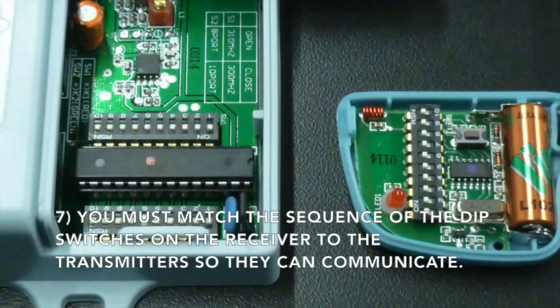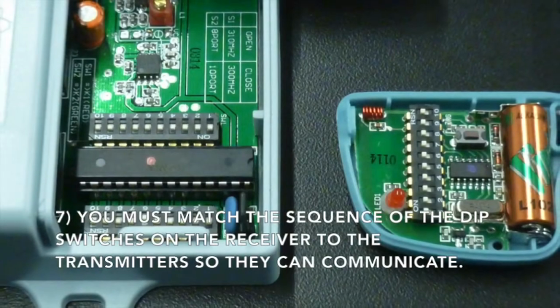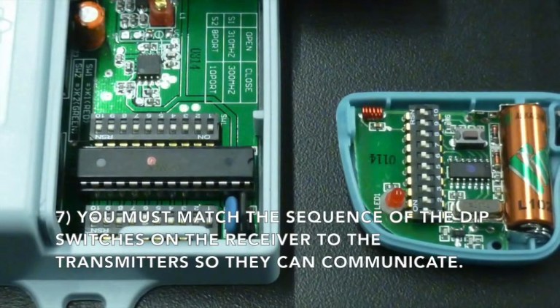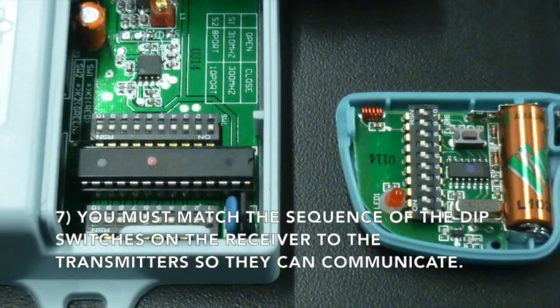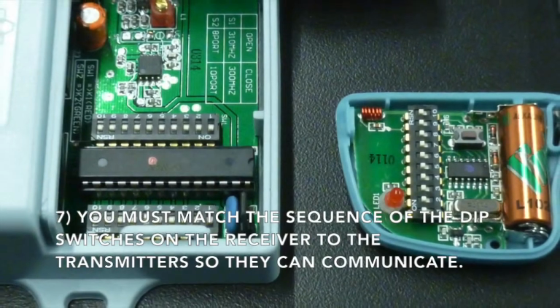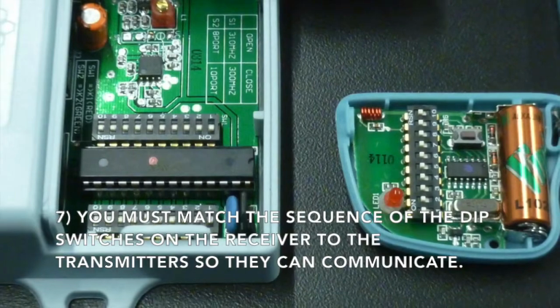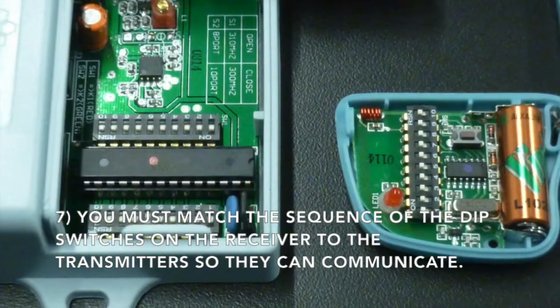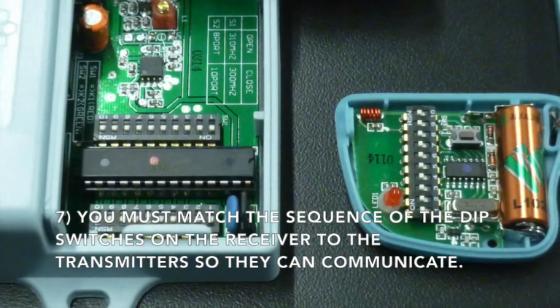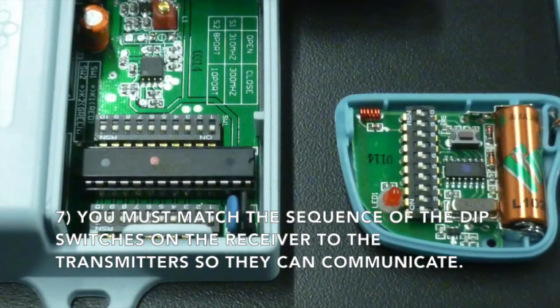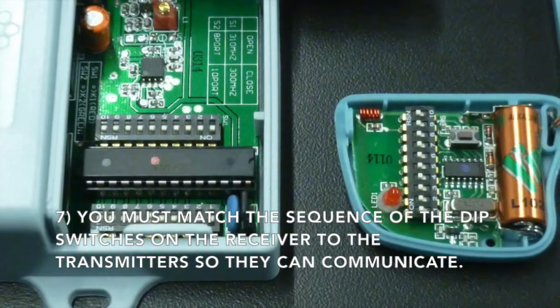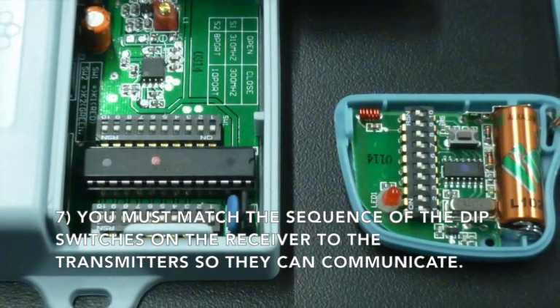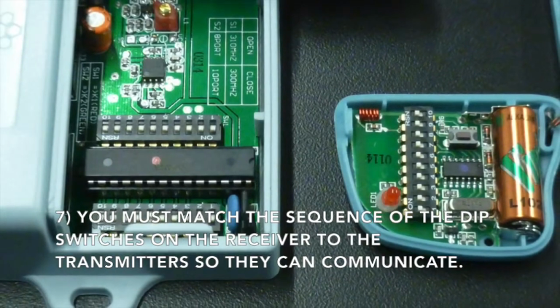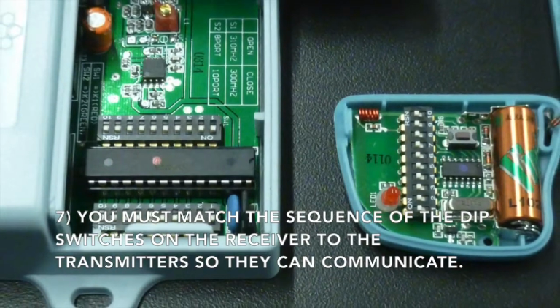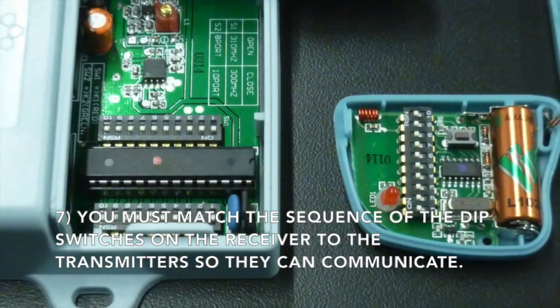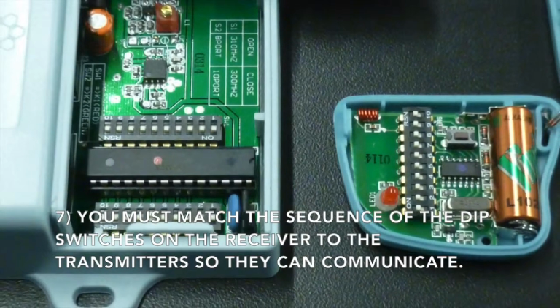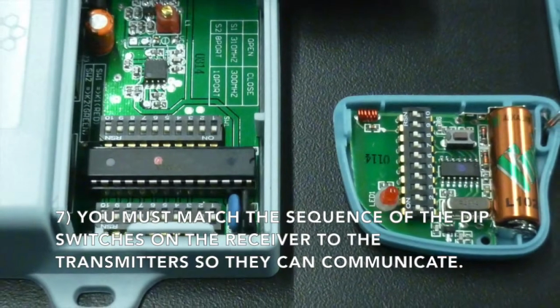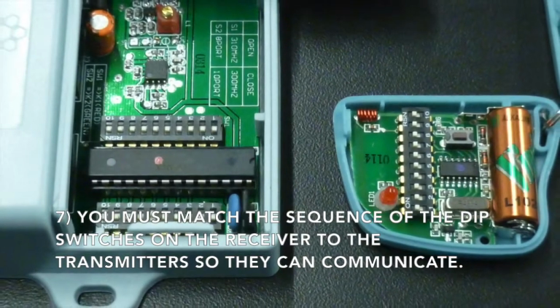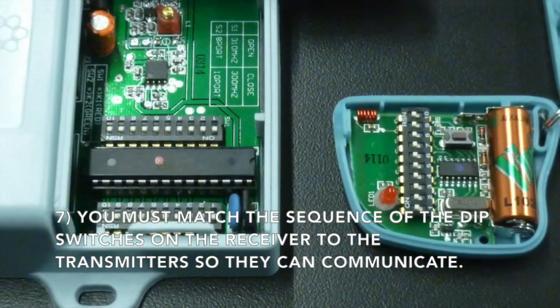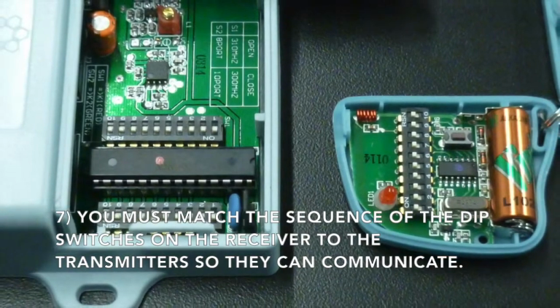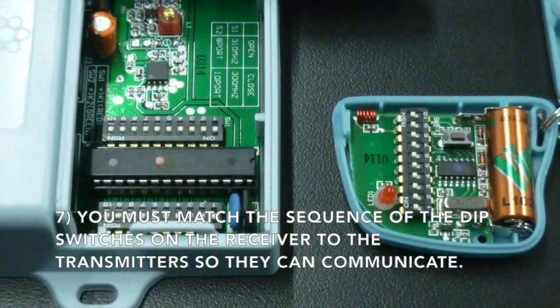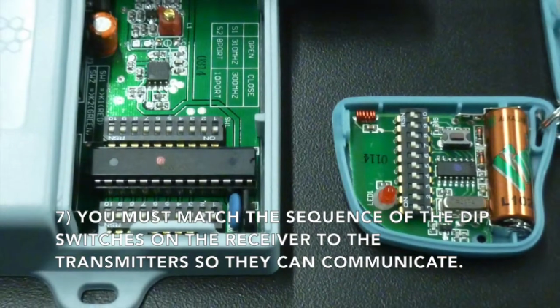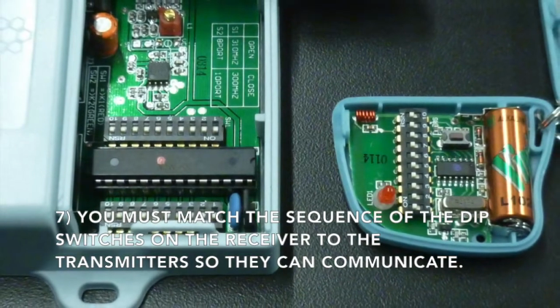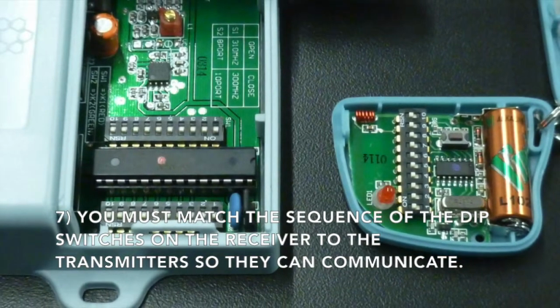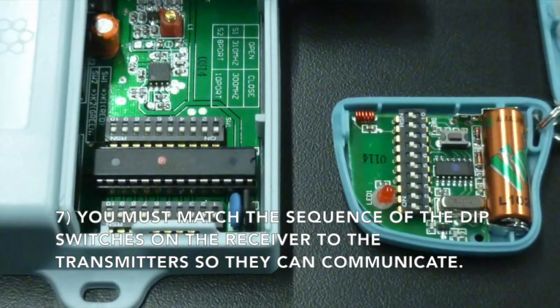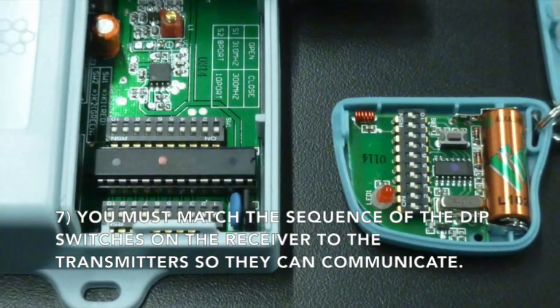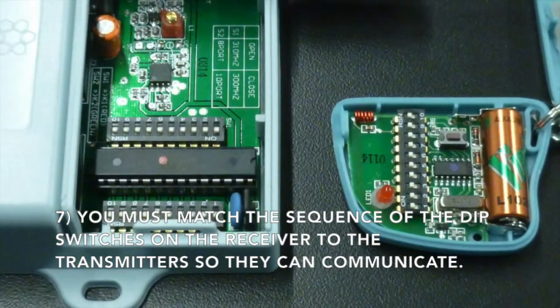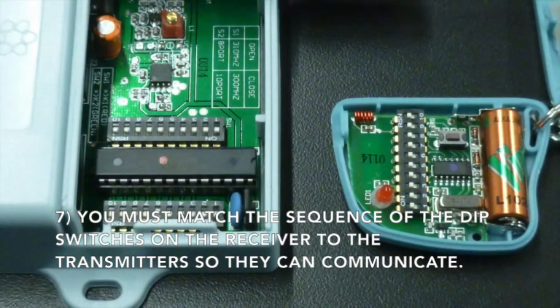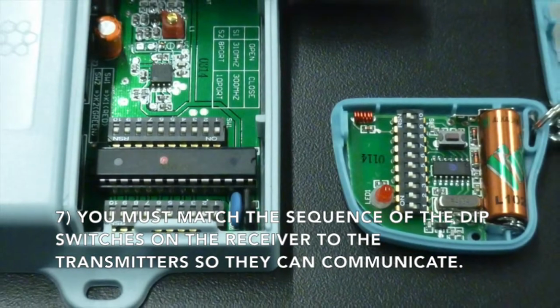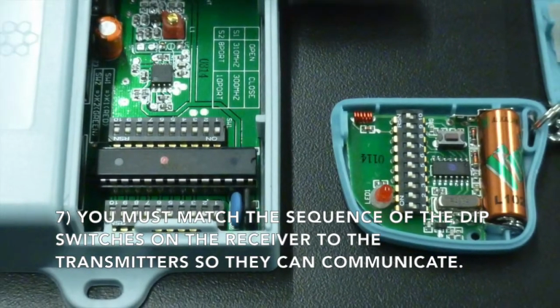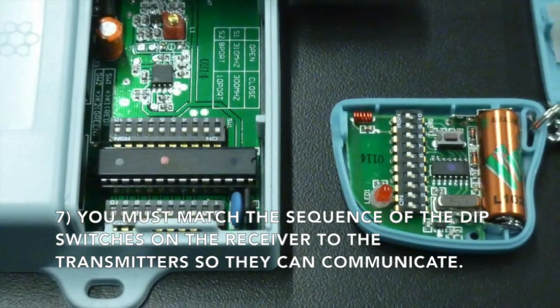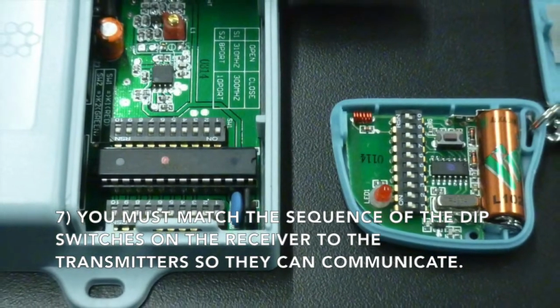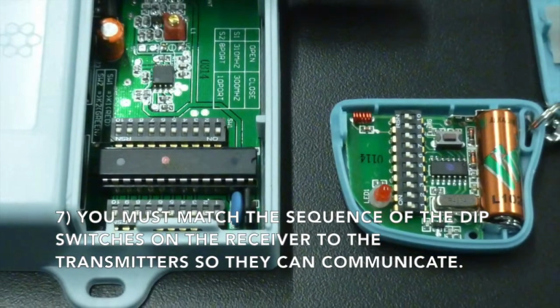Now you must match the sequence of the DIP switches on your receiver to the transmitters so they can communicate.